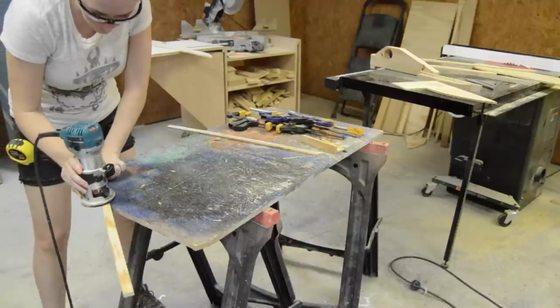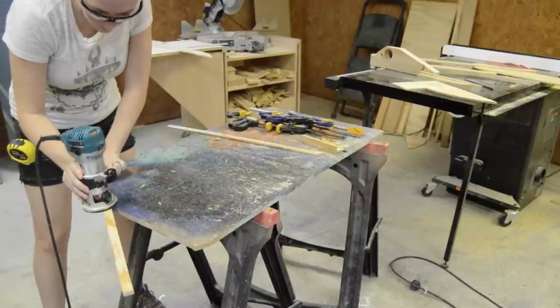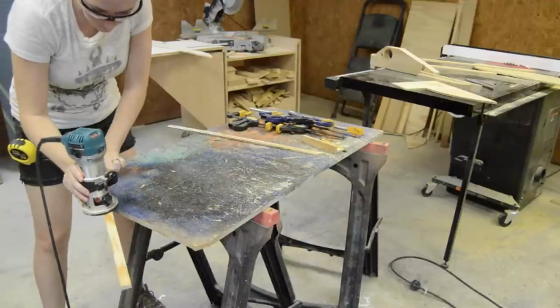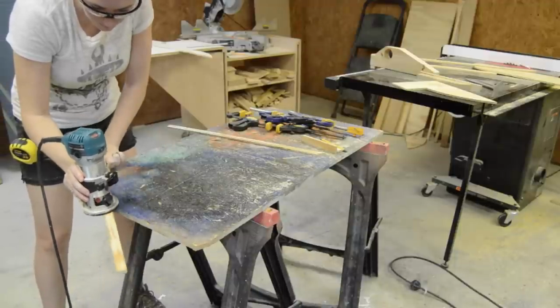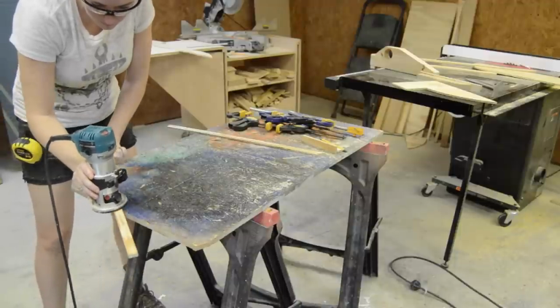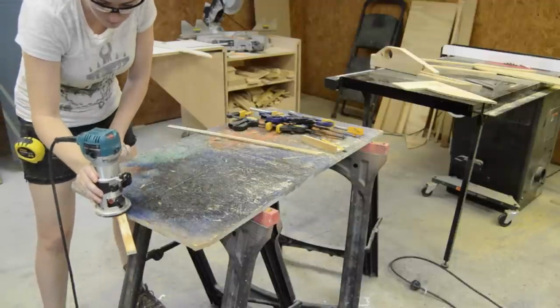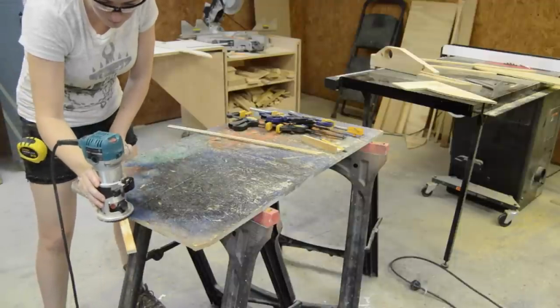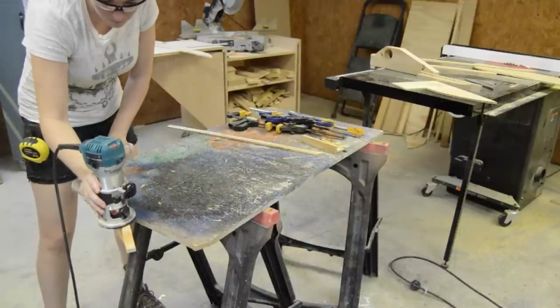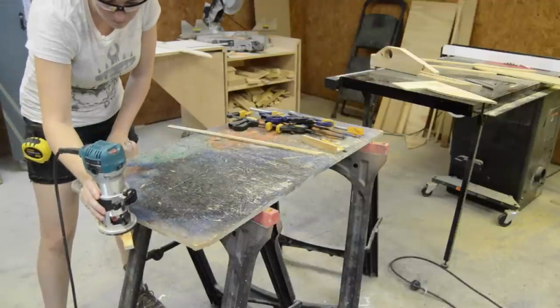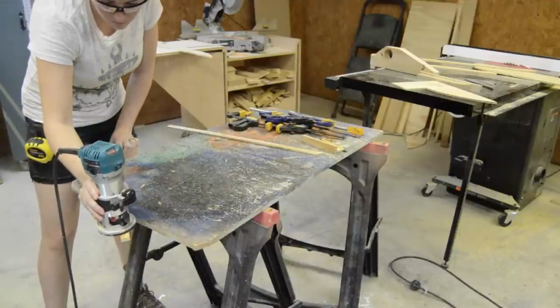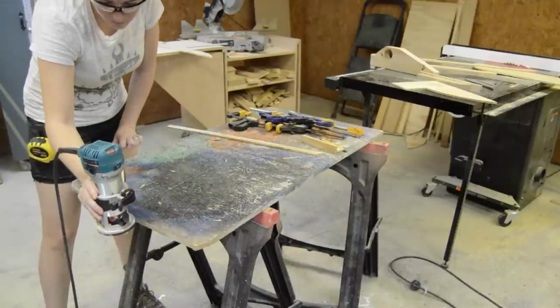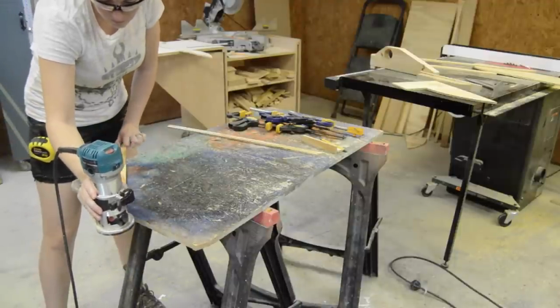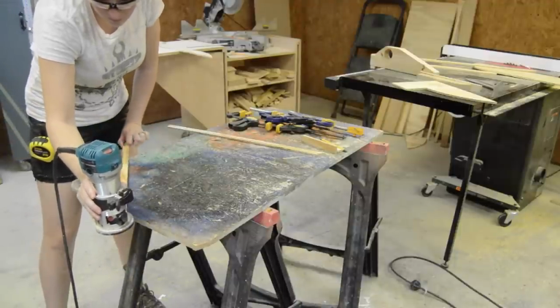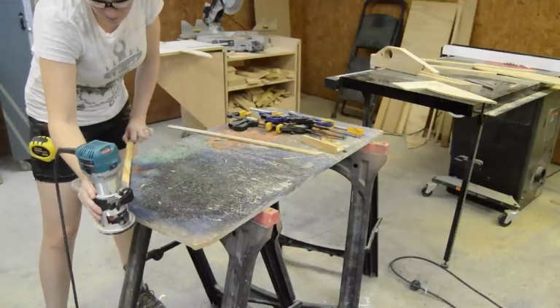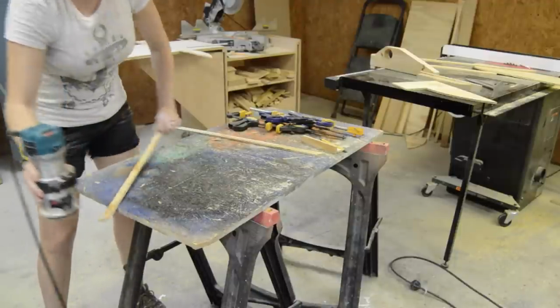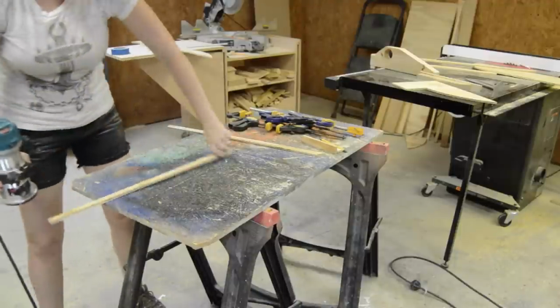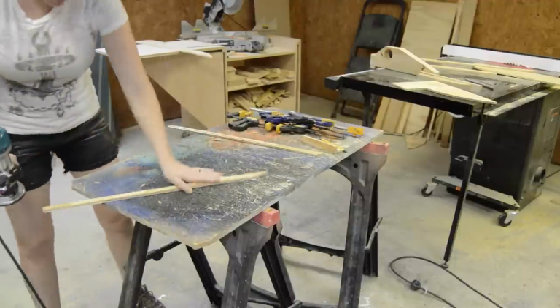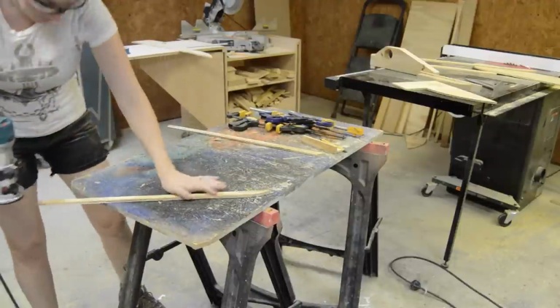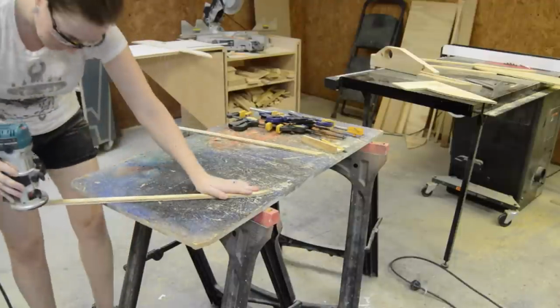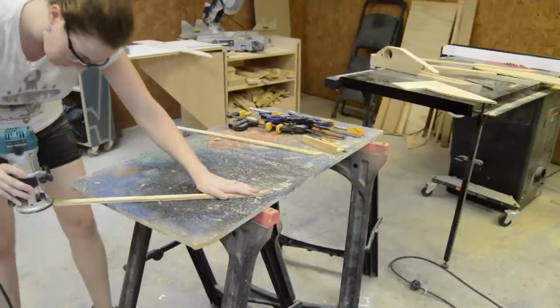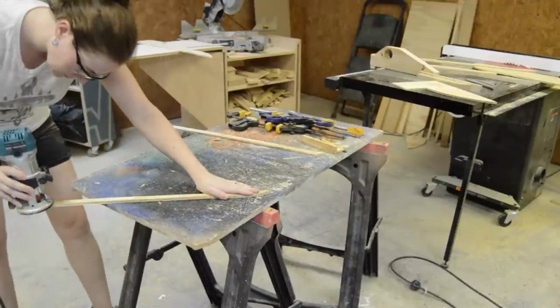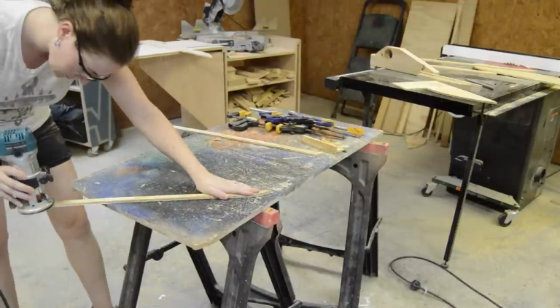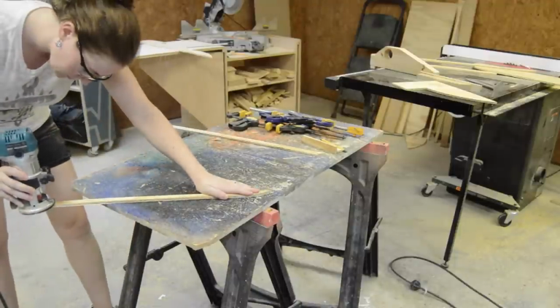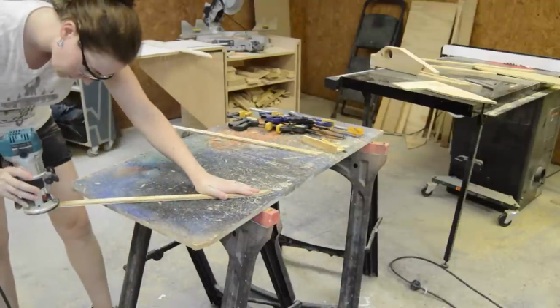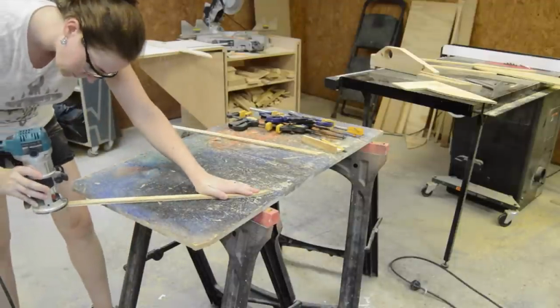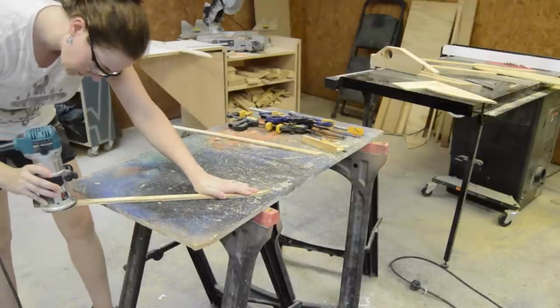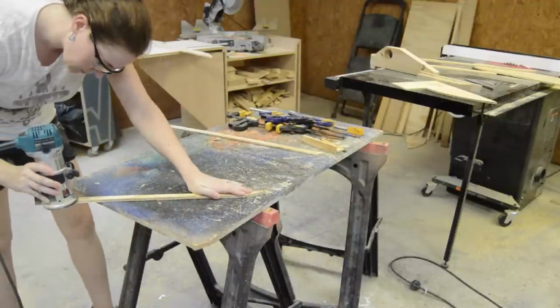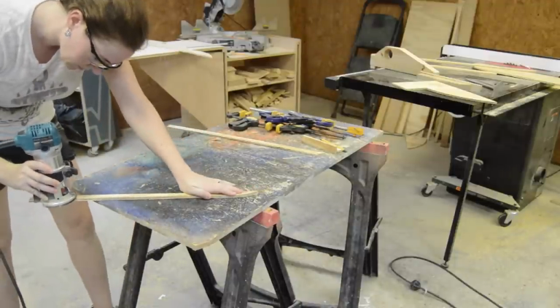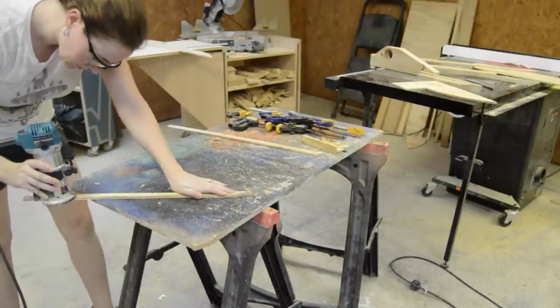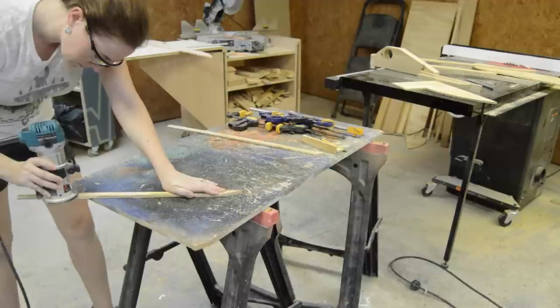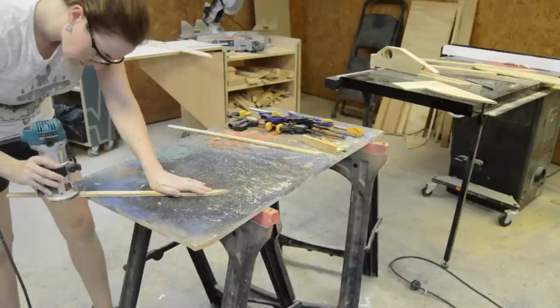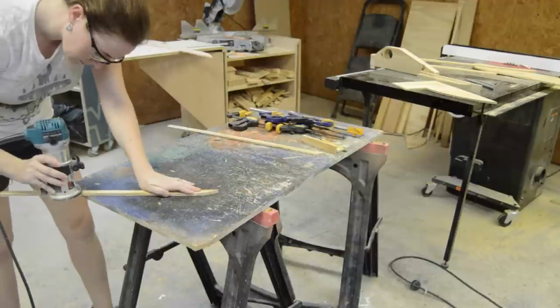To add some flair, I cut some three-quarter inch strips and then used a Roman ogee bit to go over the edges. And before everybody says it at once — I know I need a router table.